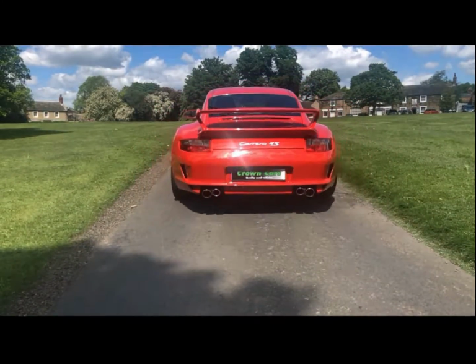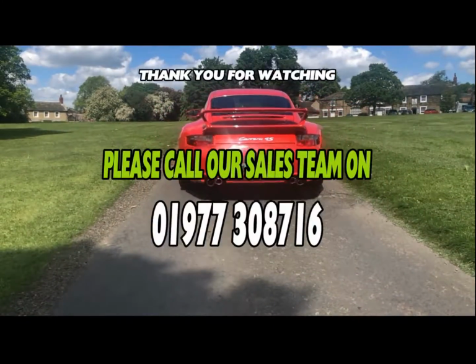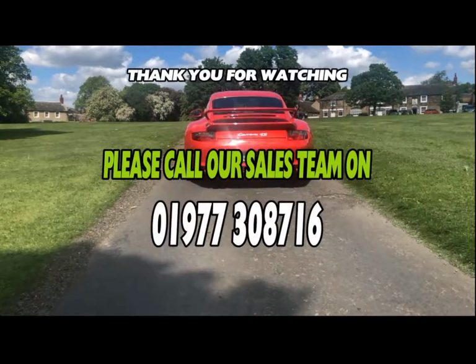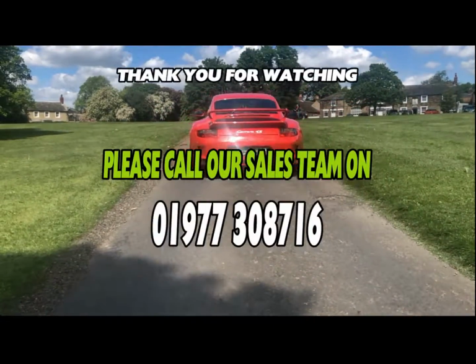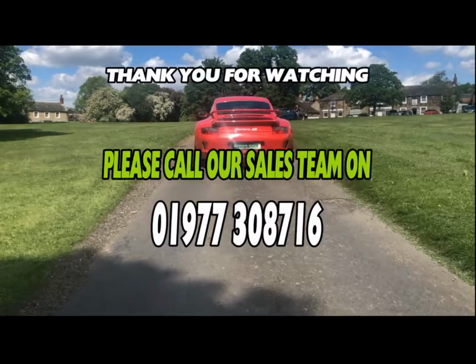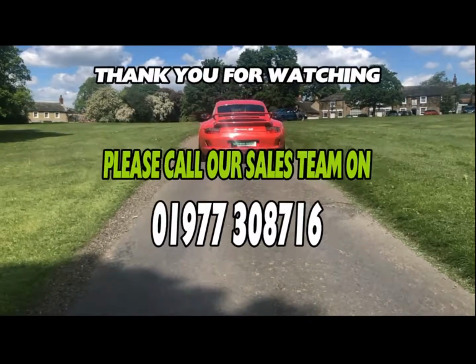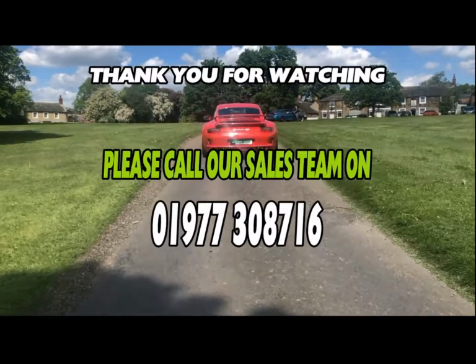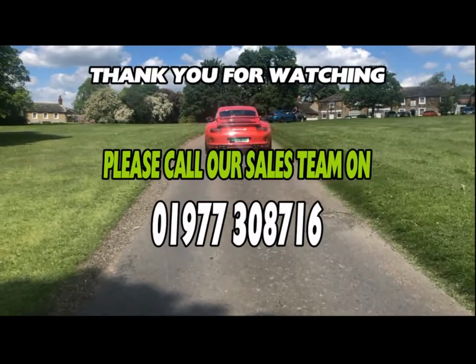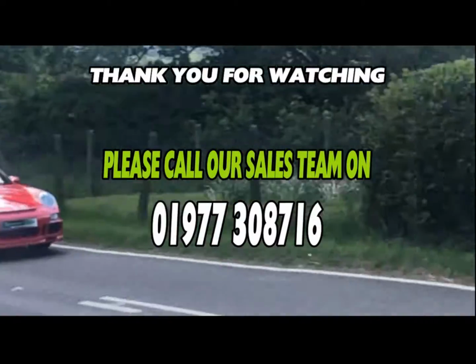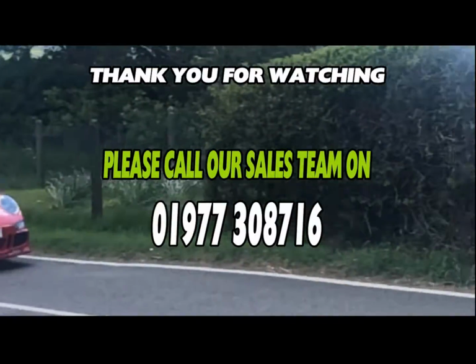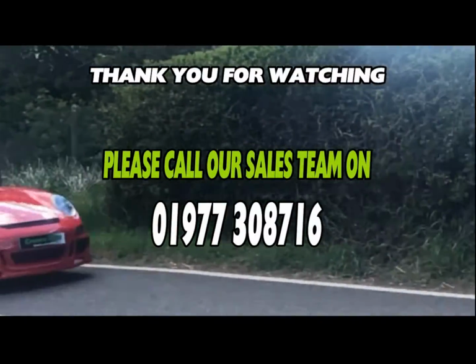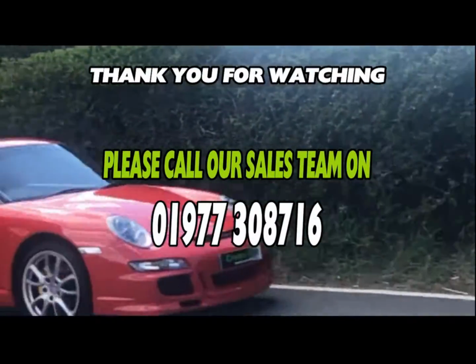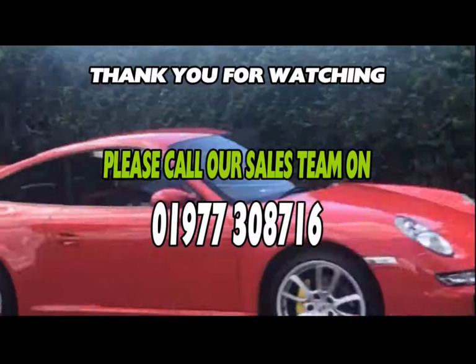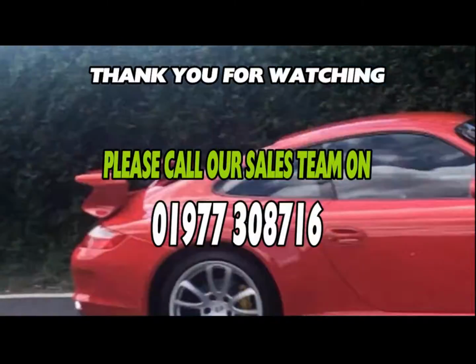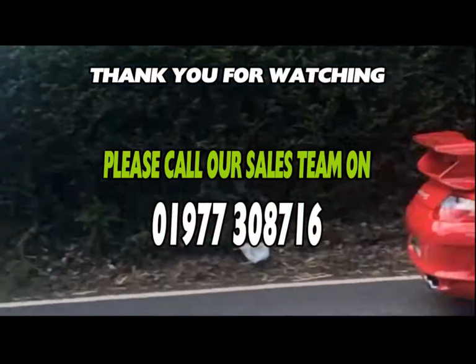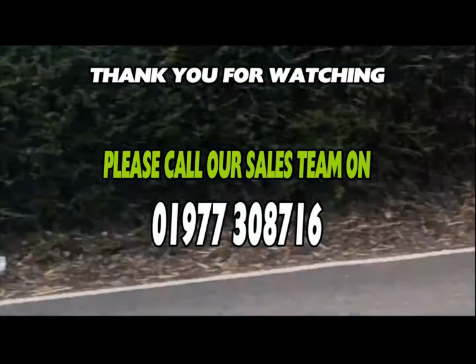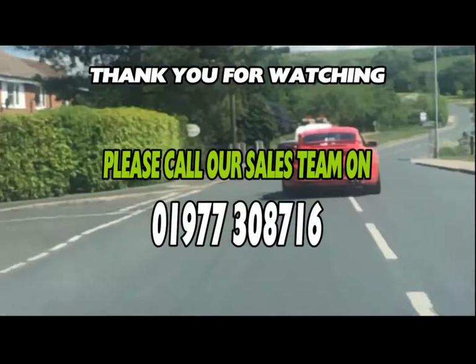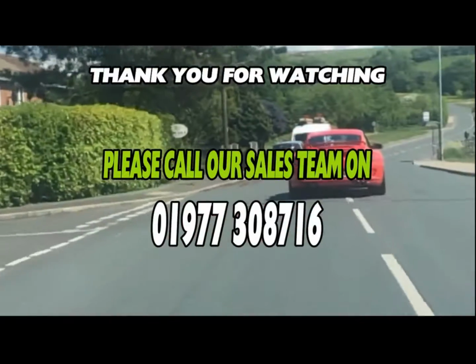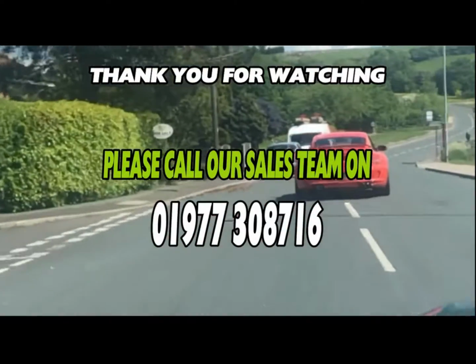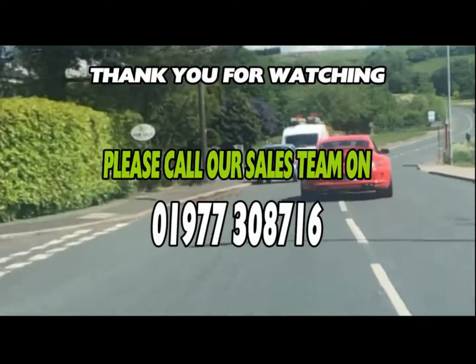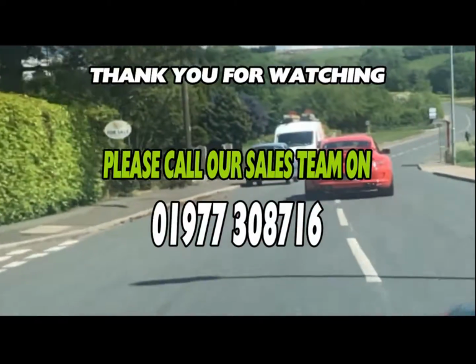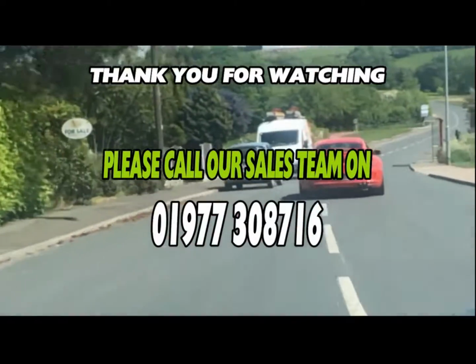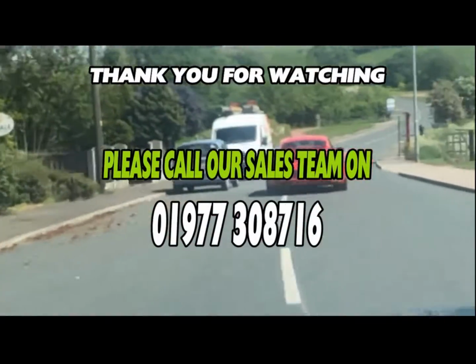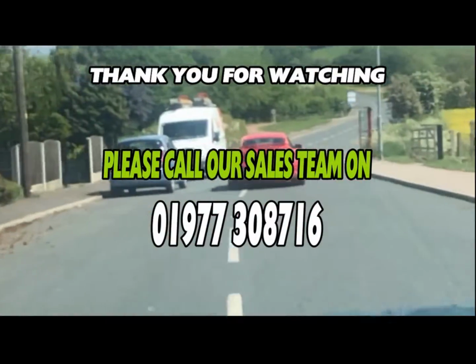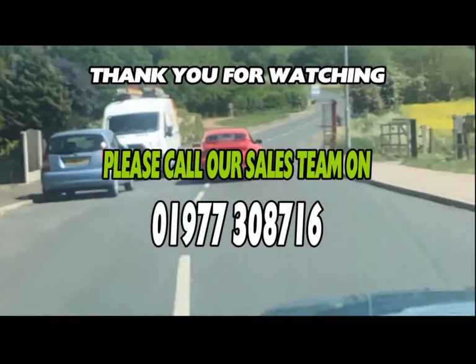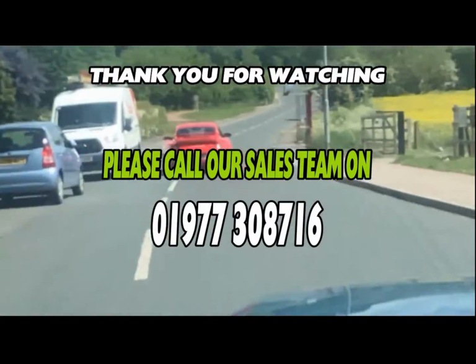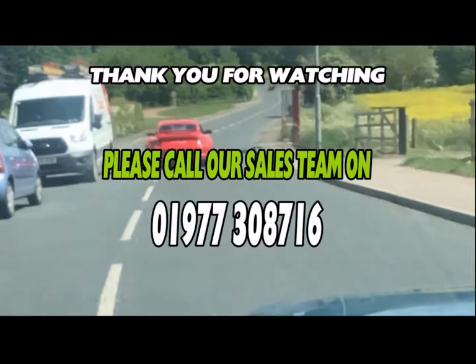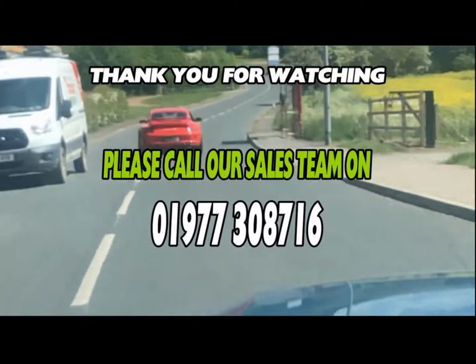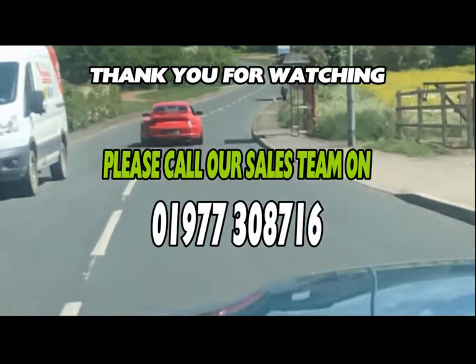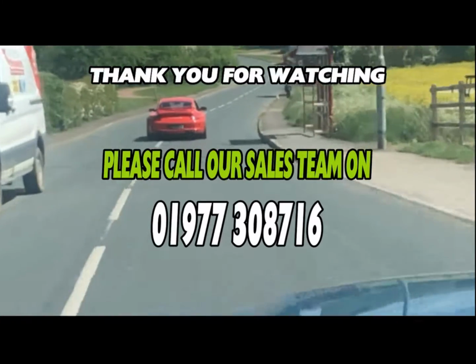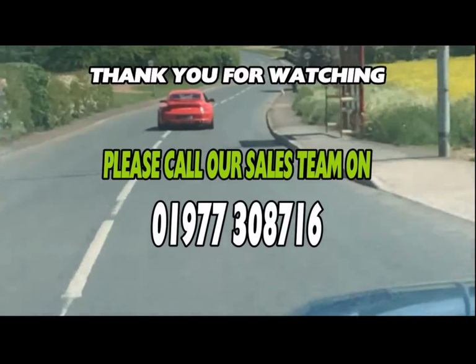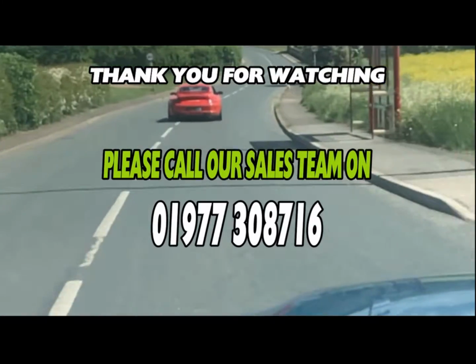If you have any questions or would like to book a viewing and test drive, please call us today where we will be more than happy to arrange. Speak to you soon from all at Team Crown.